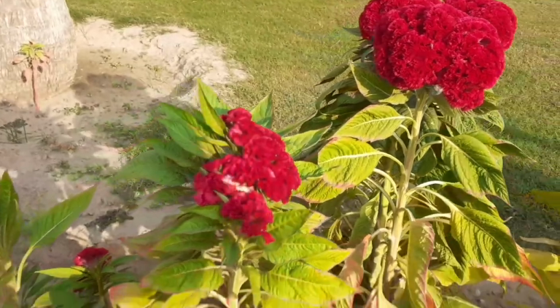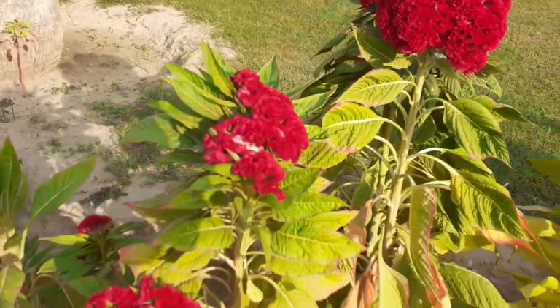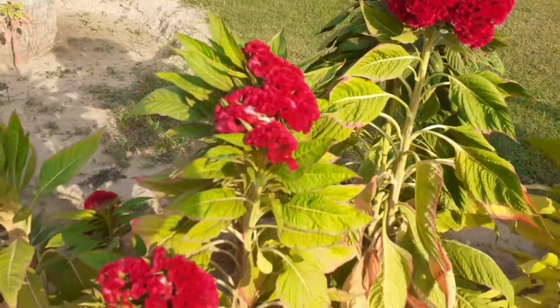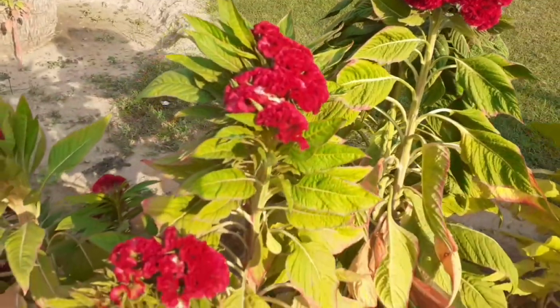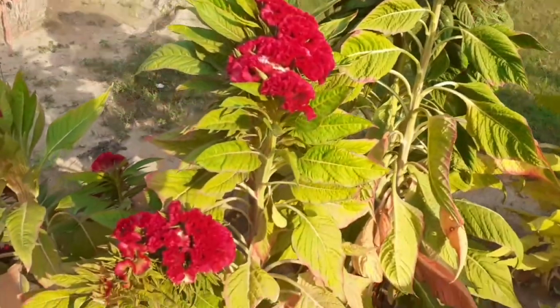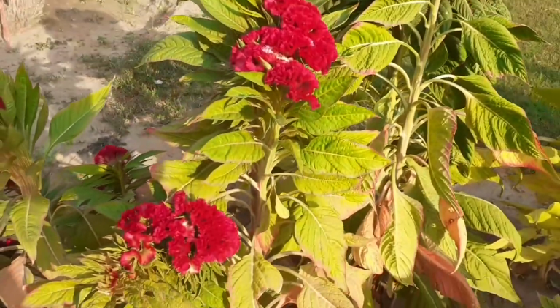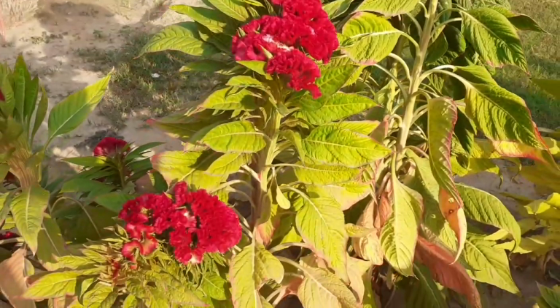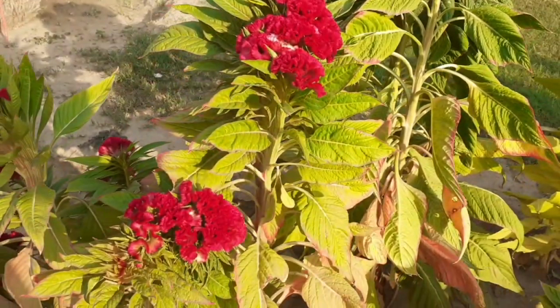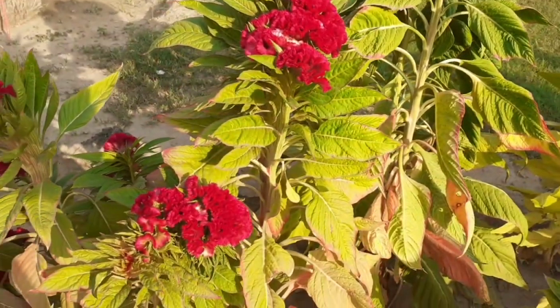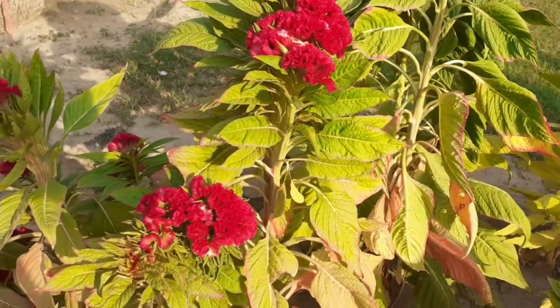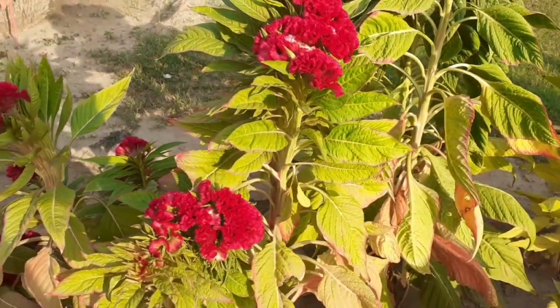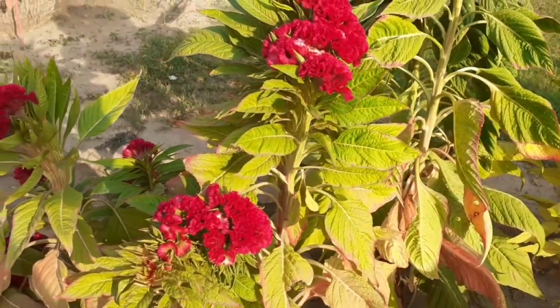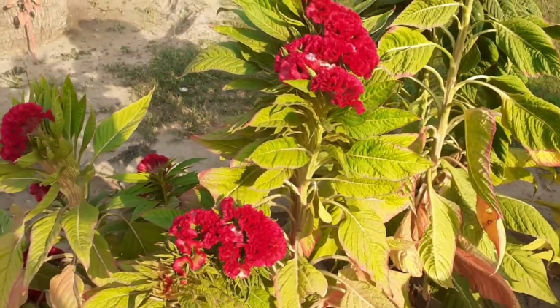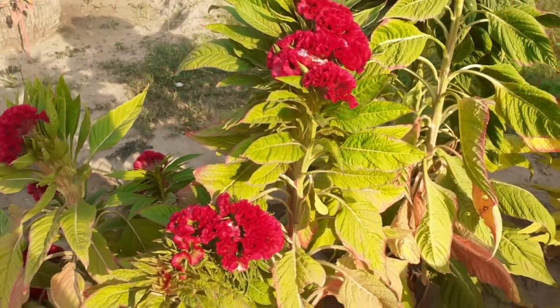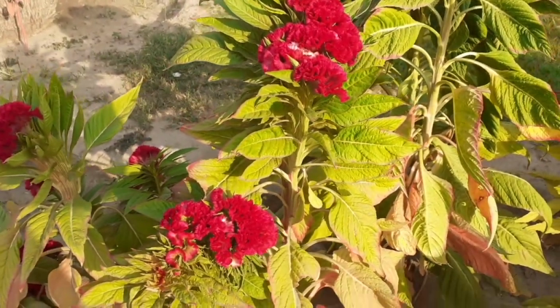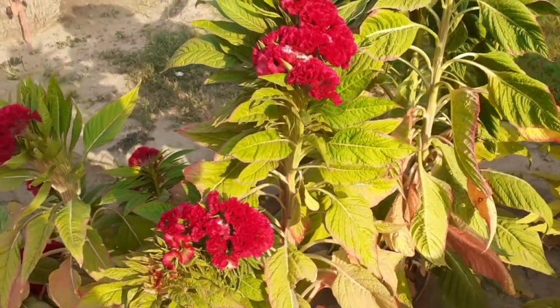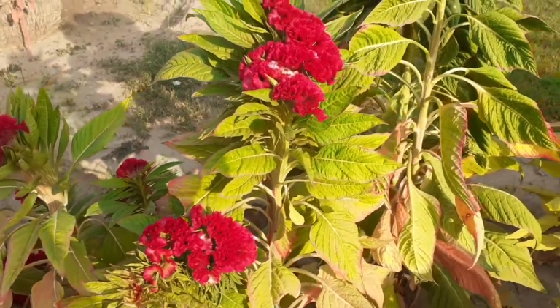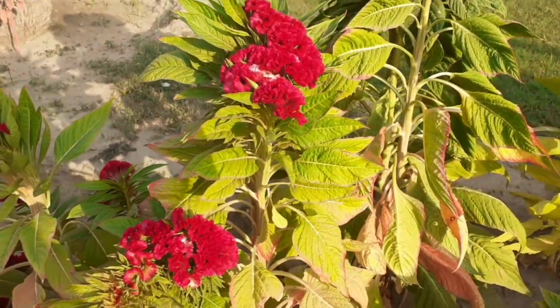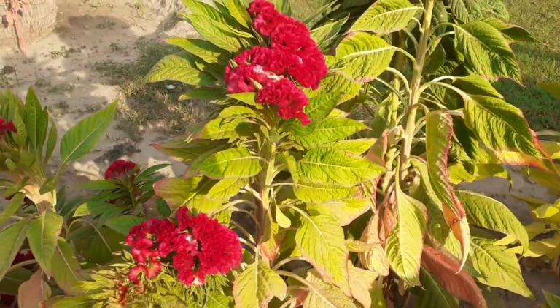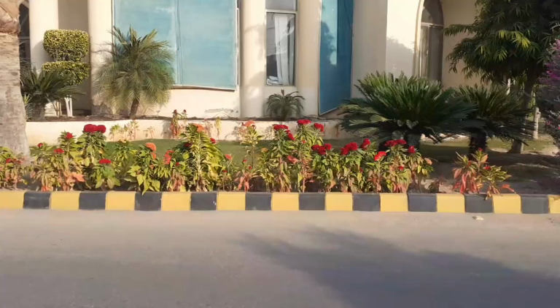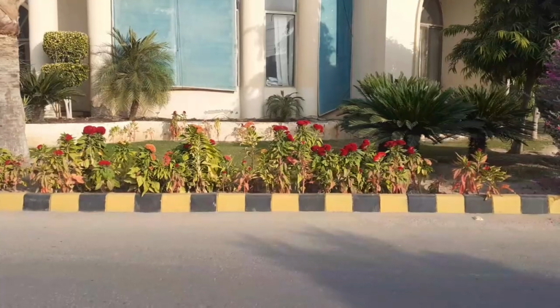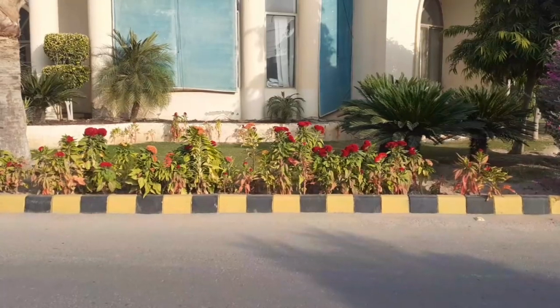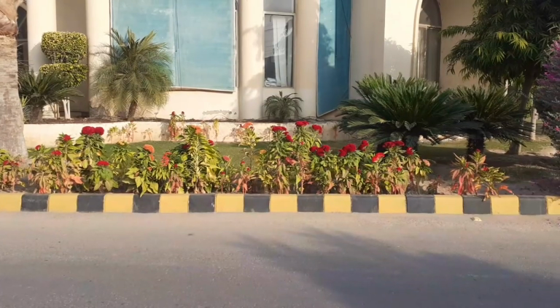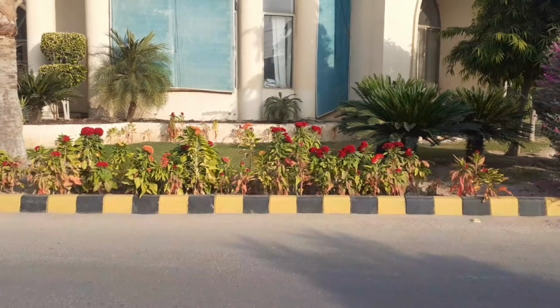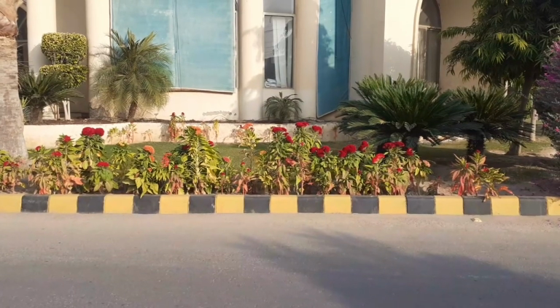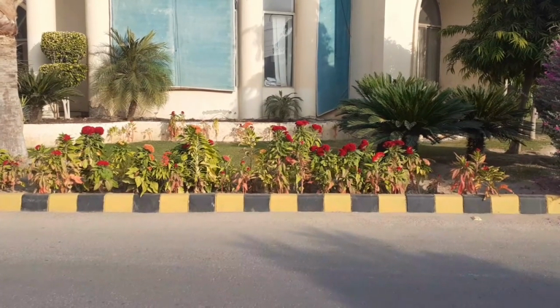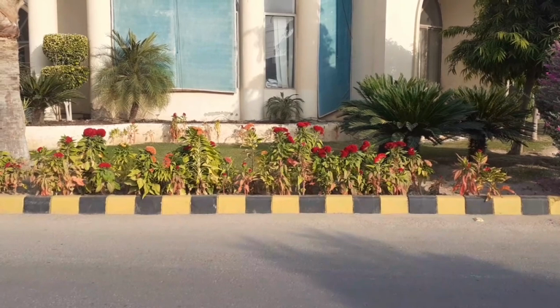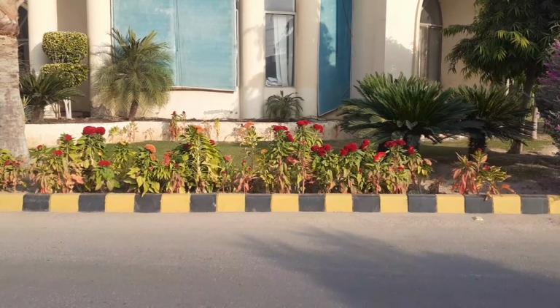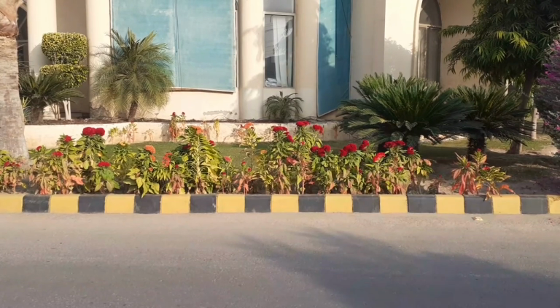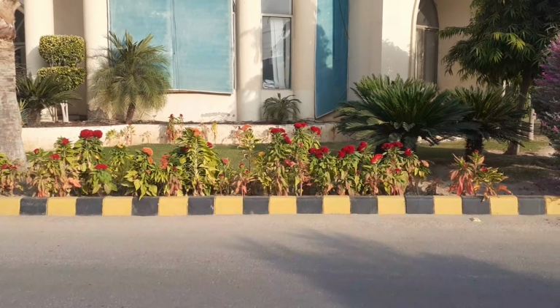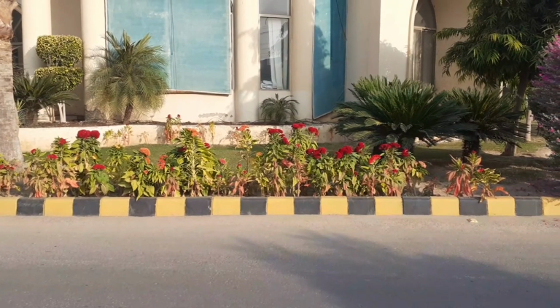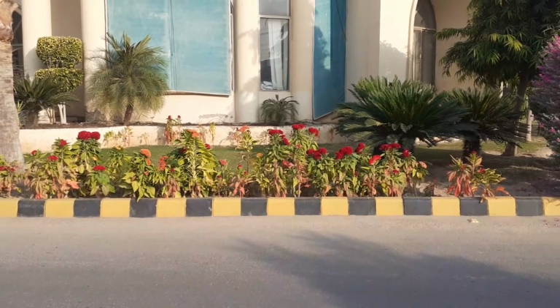Alright viewers, this is all about coxcomb flower. Thanks for watching, bye bye.